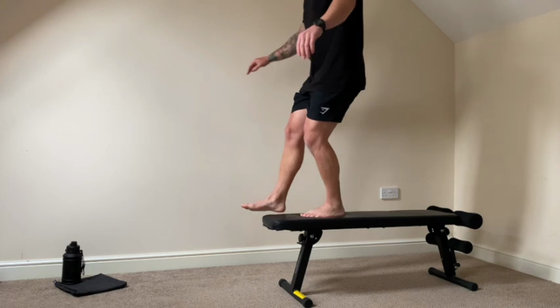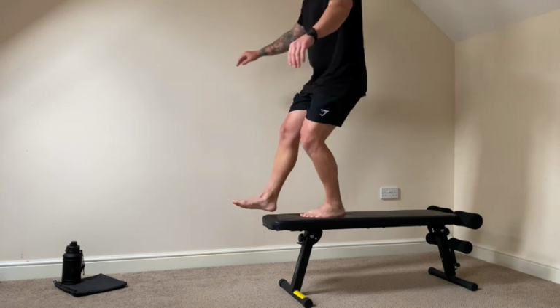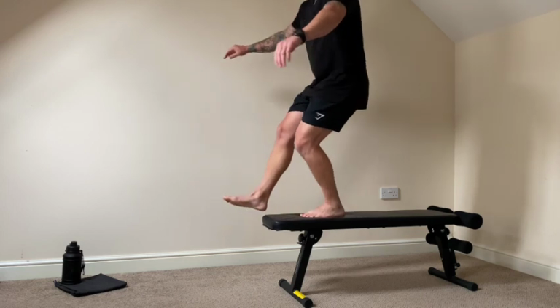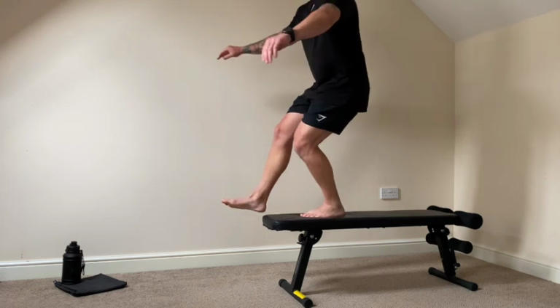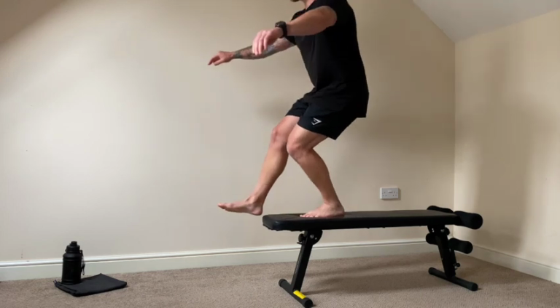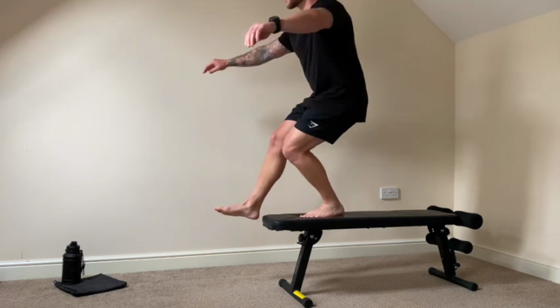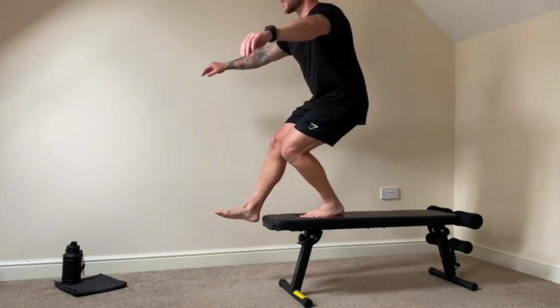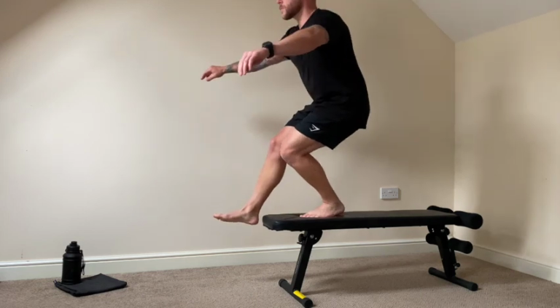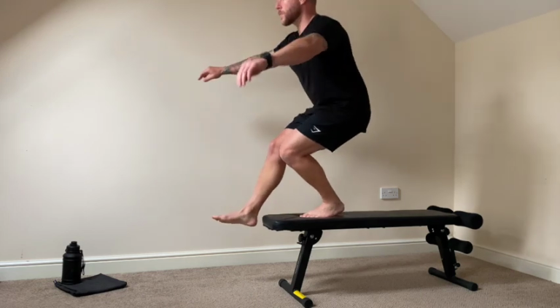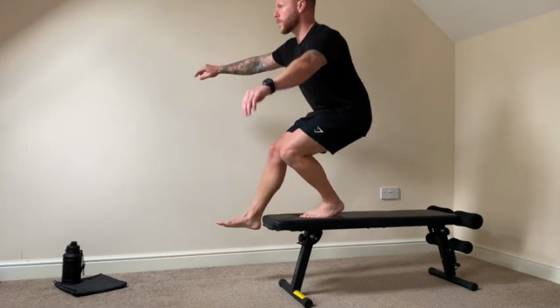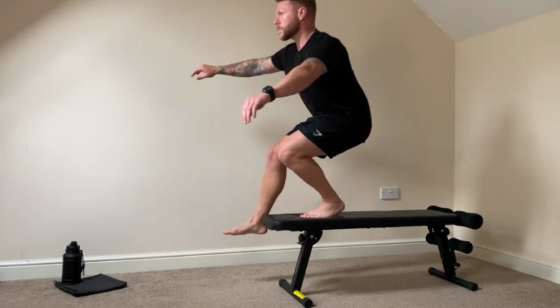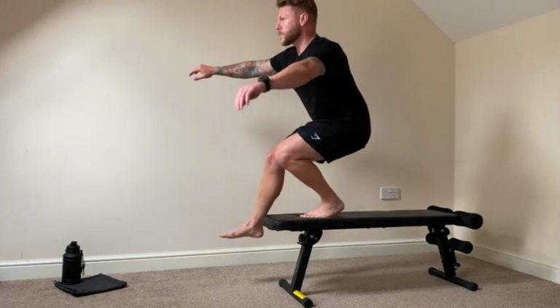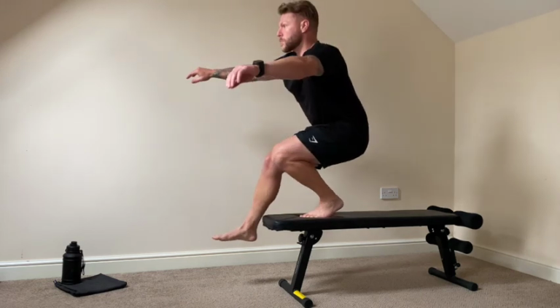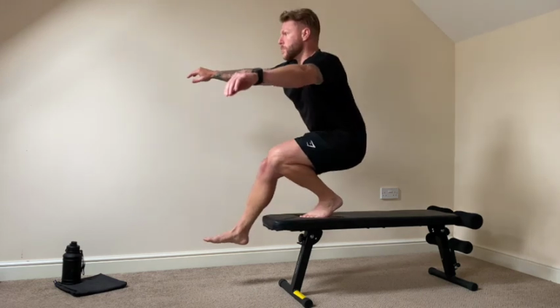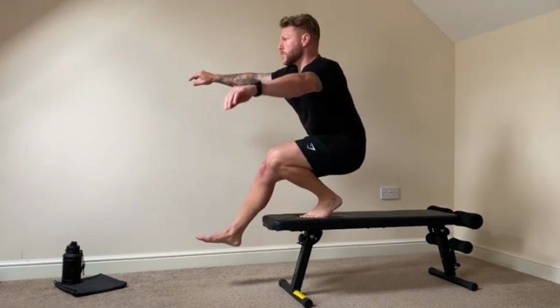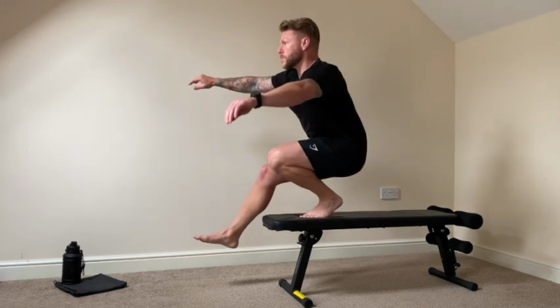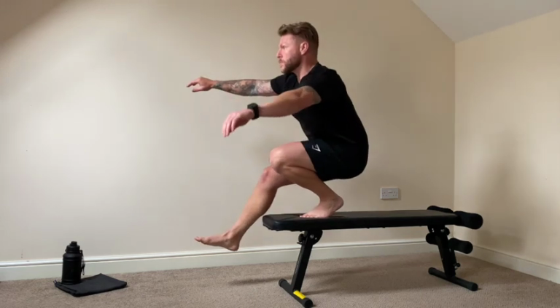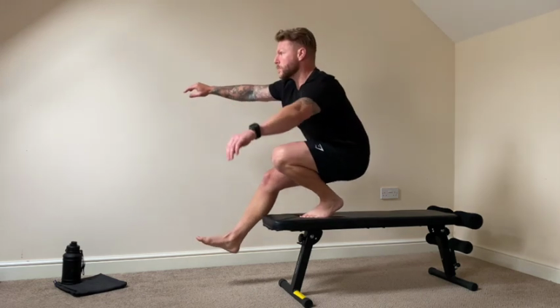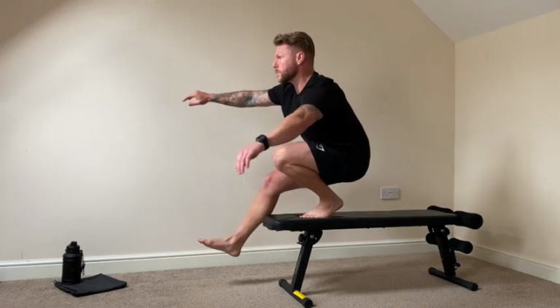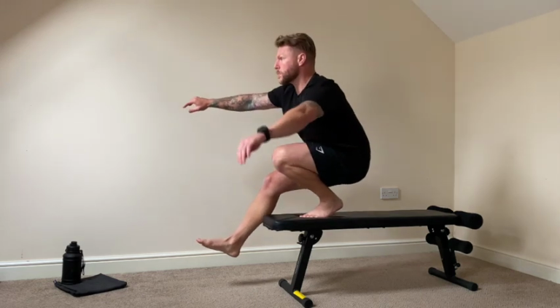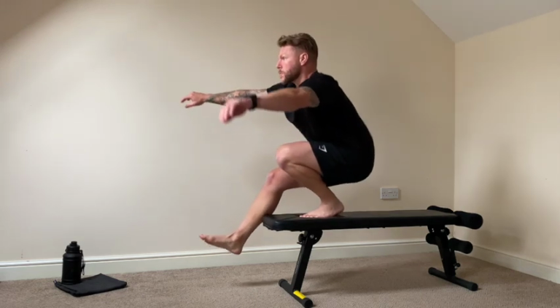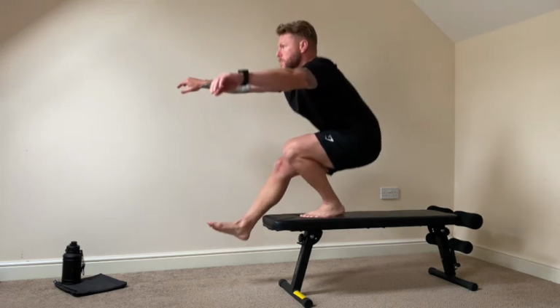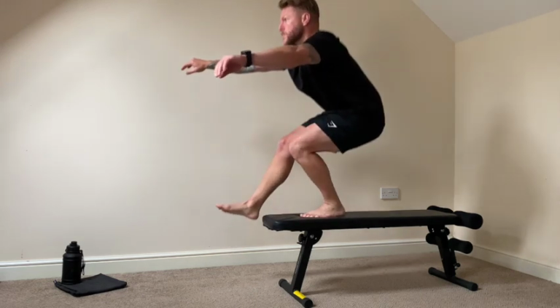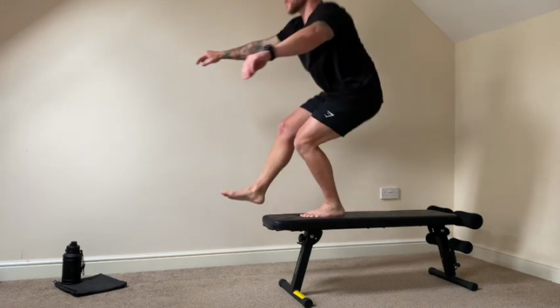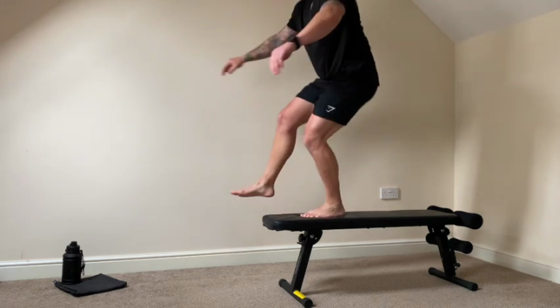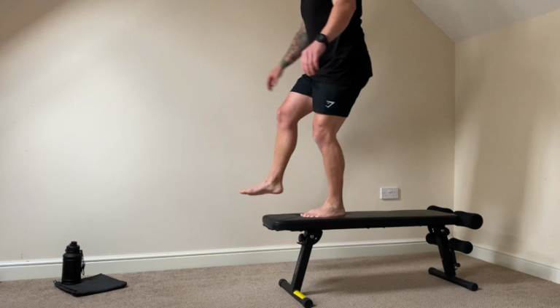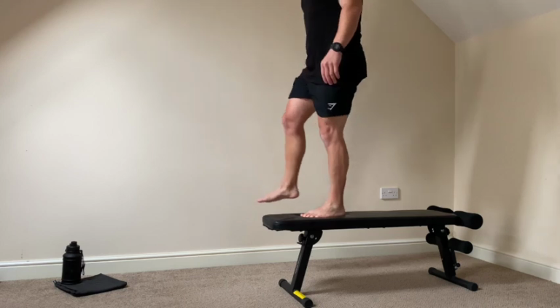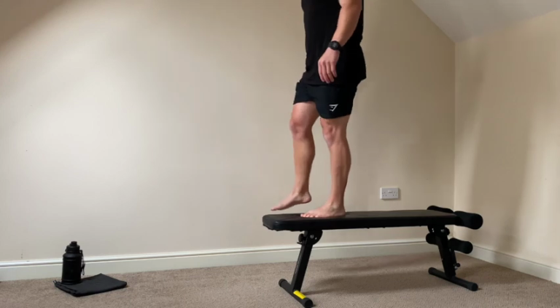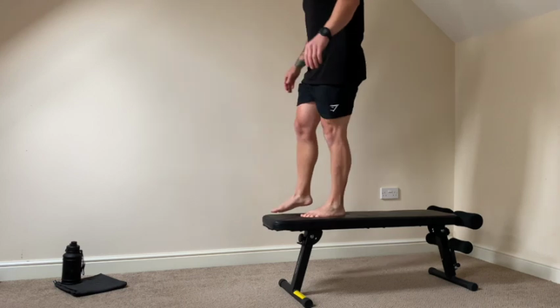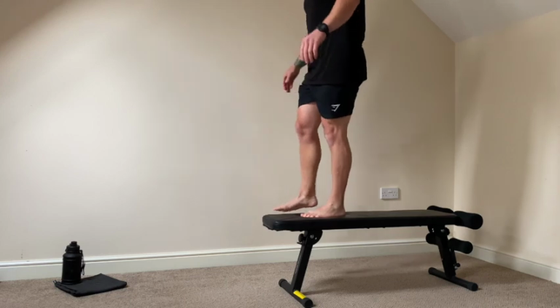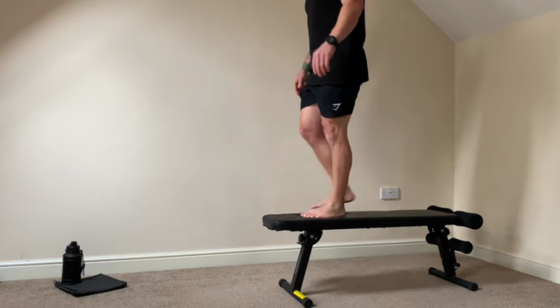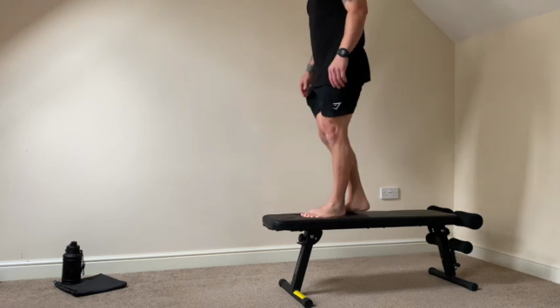Get your legs straighter and then pistol squat down, try and touch your toes and away we go.